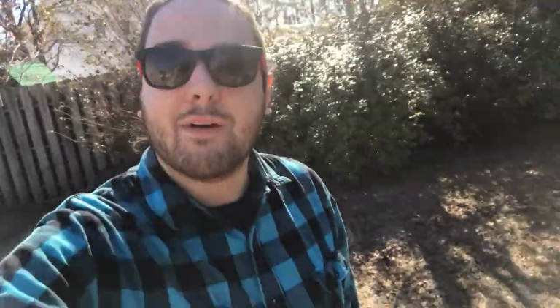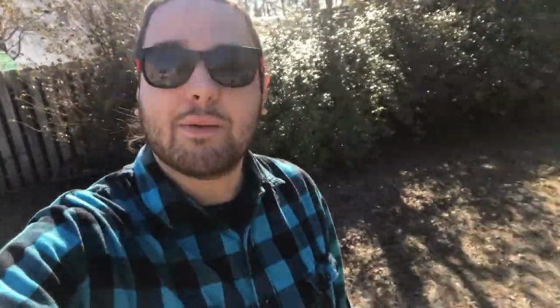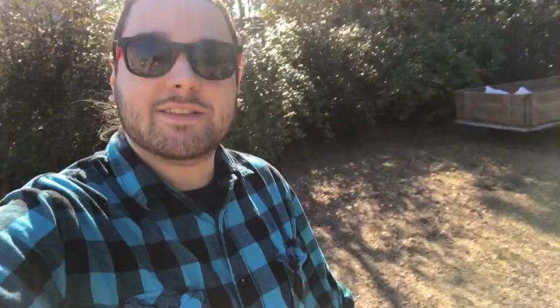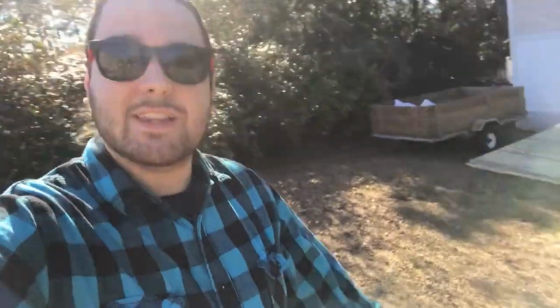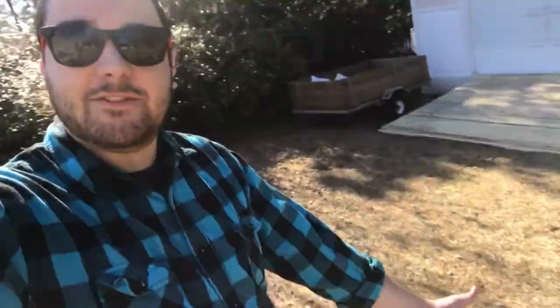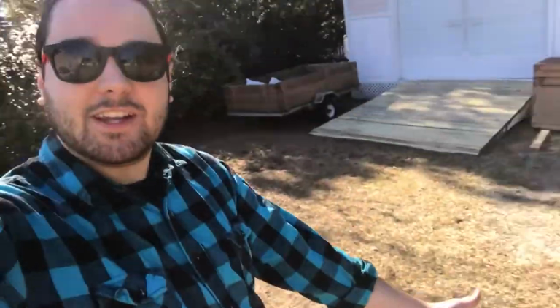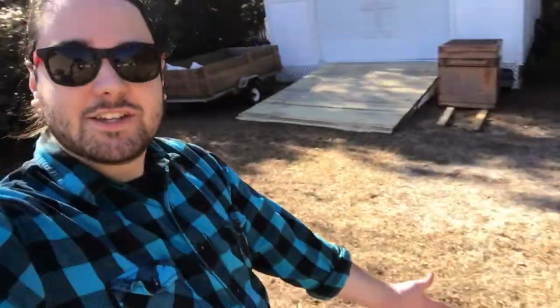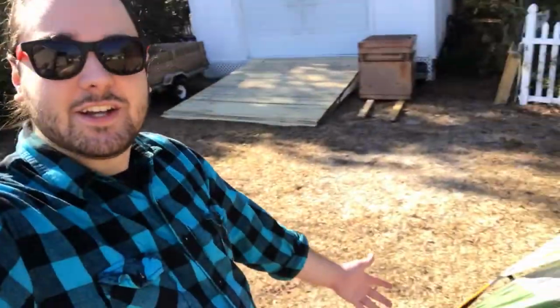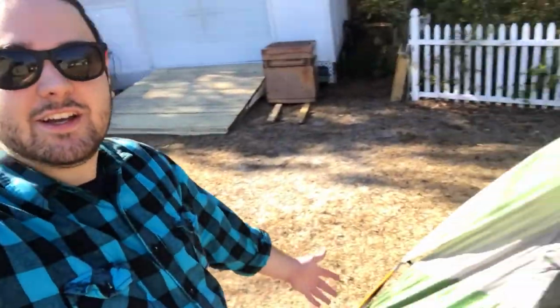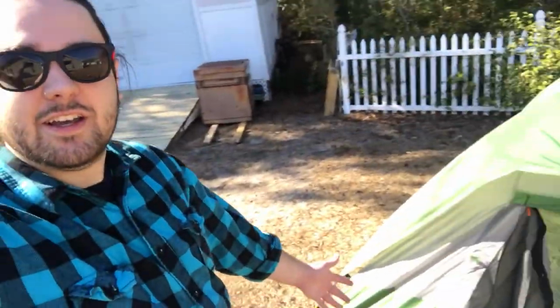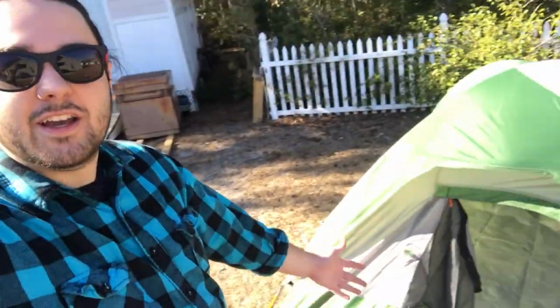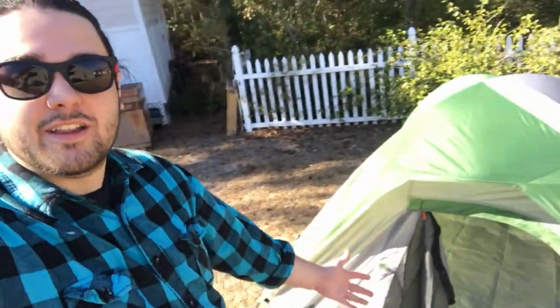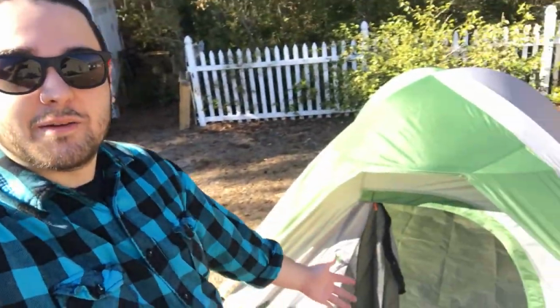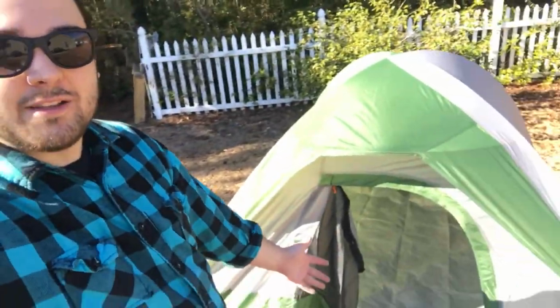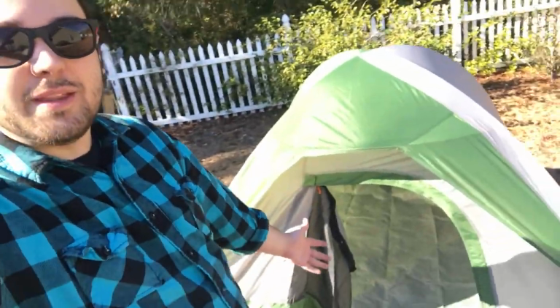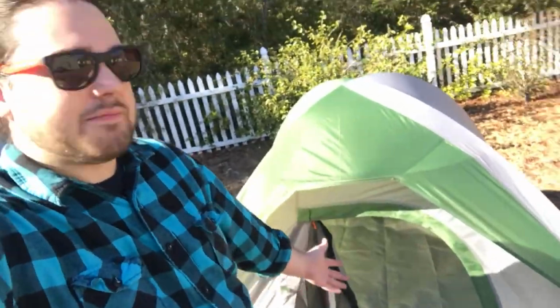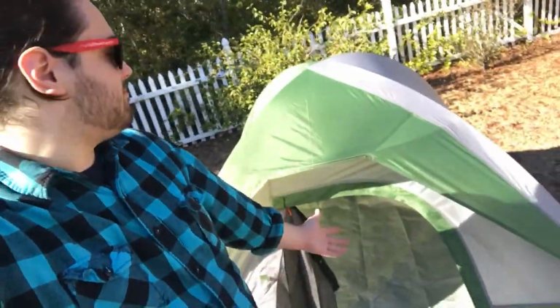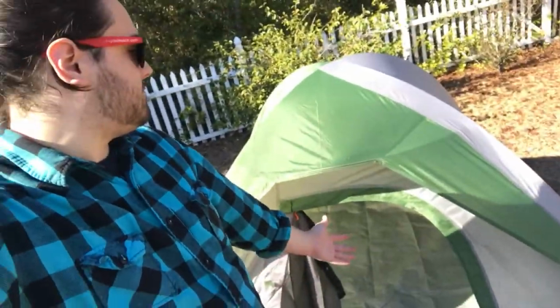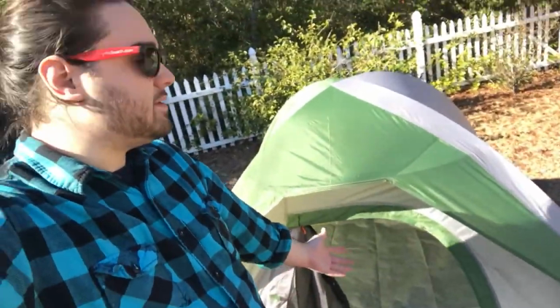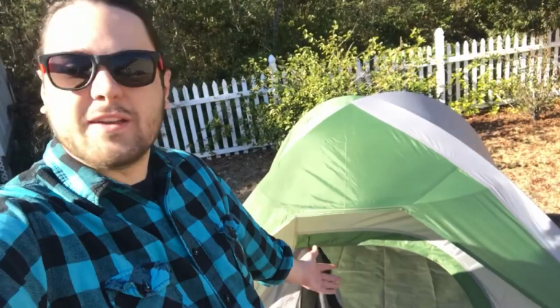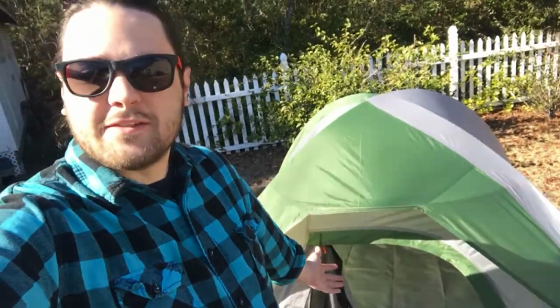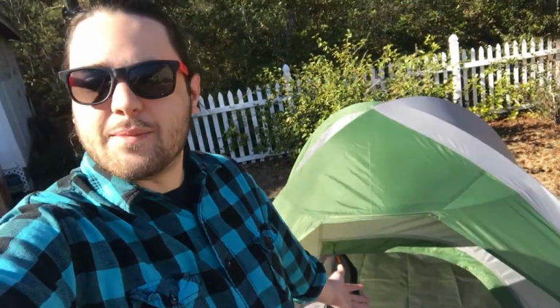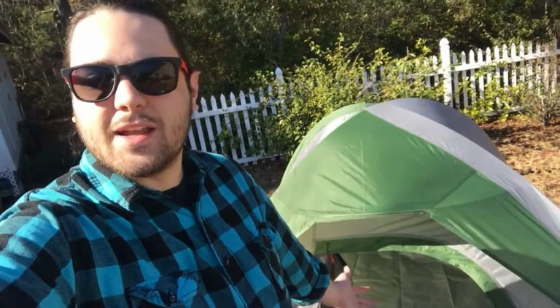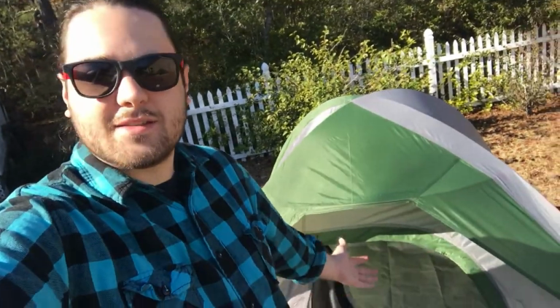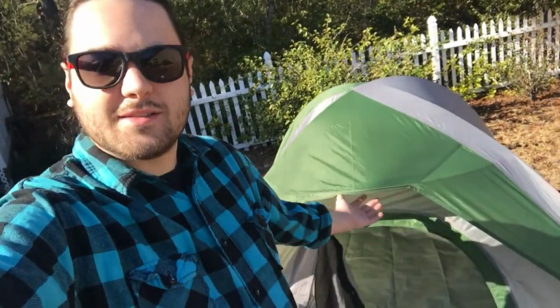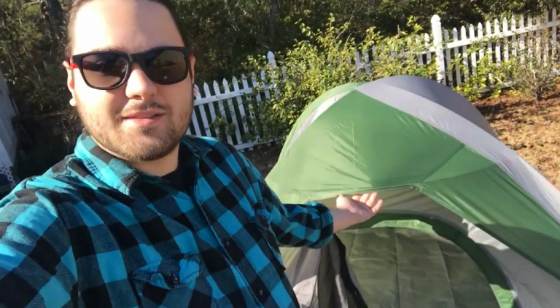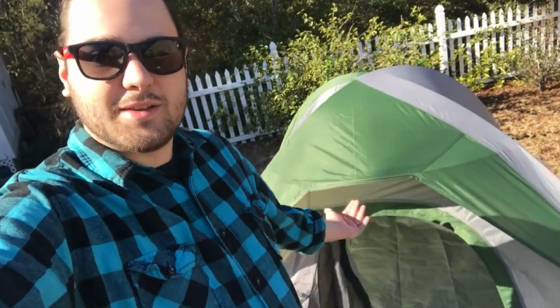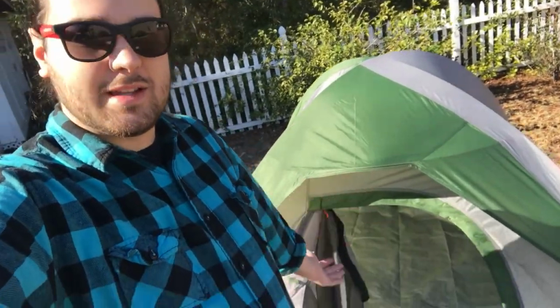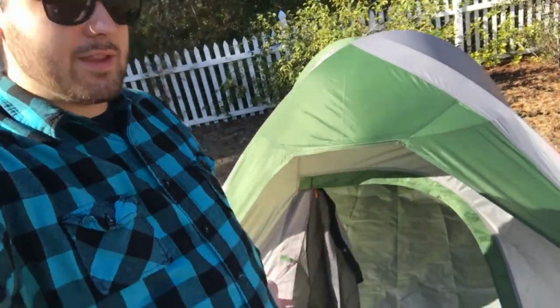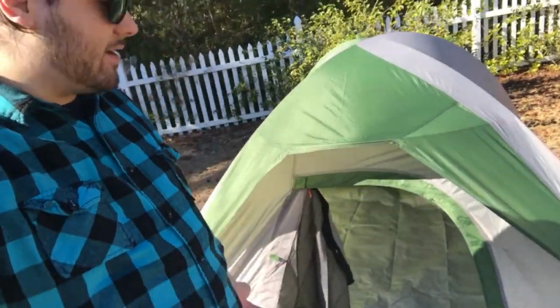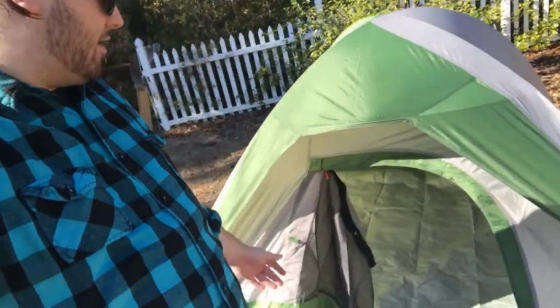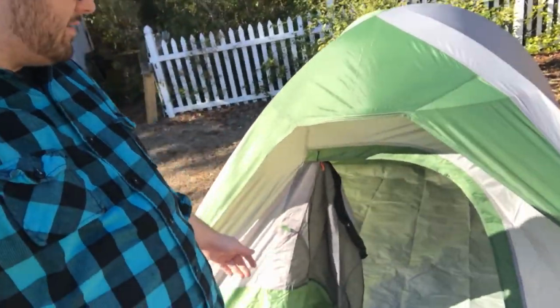All right, the tent's finished. They were right - it took me like 15 minutes, so it didn't take me long at all.